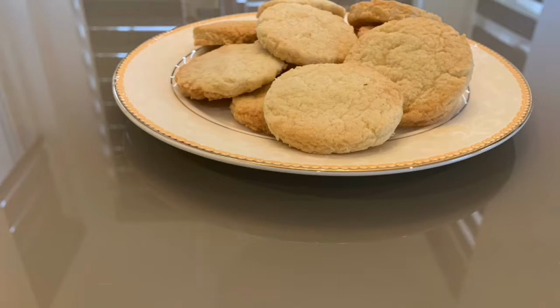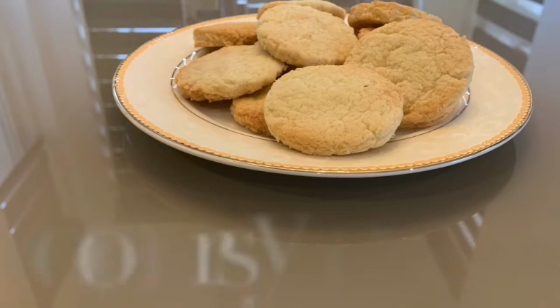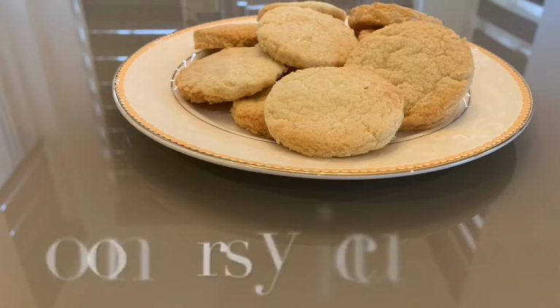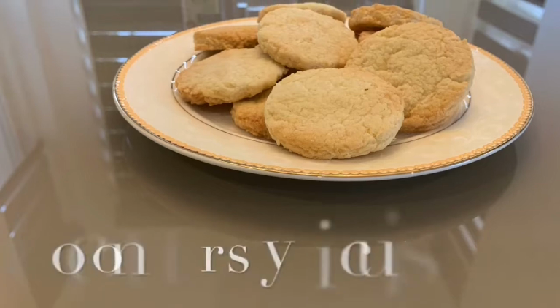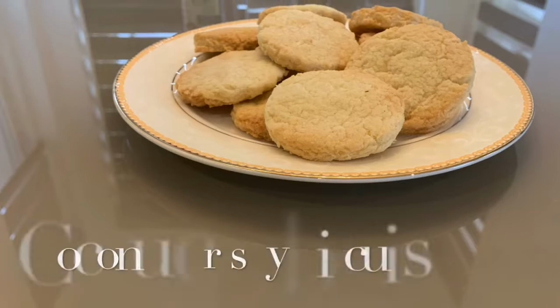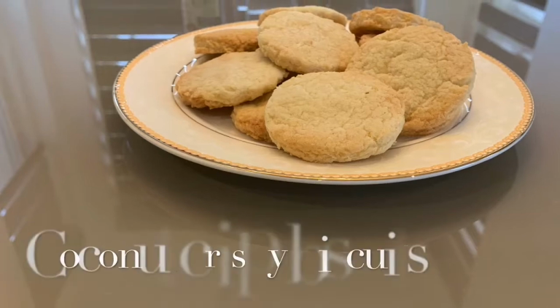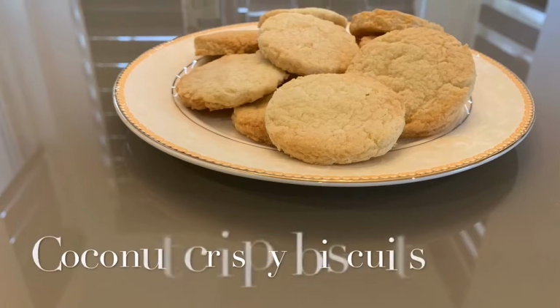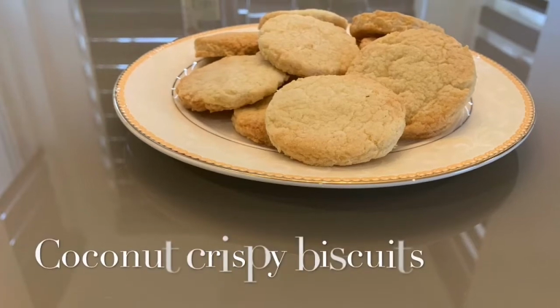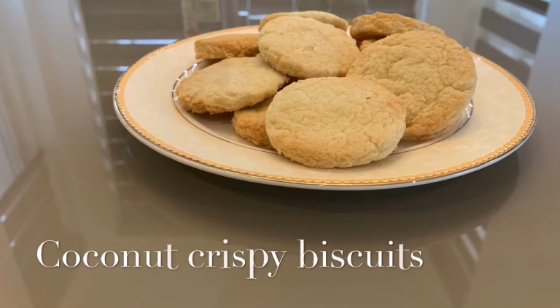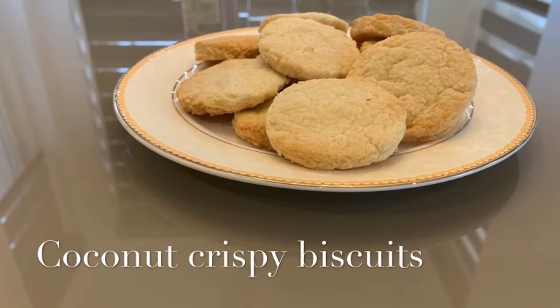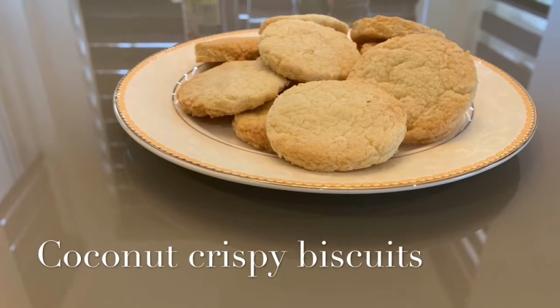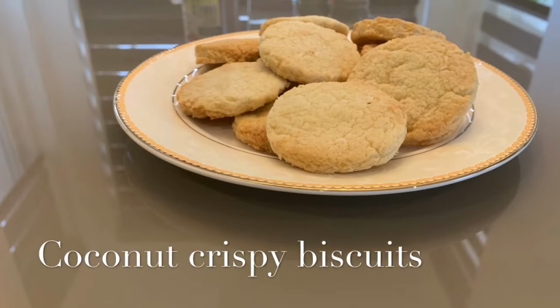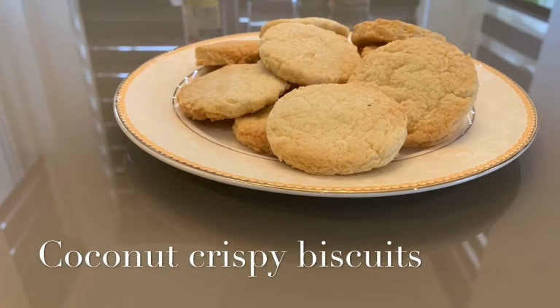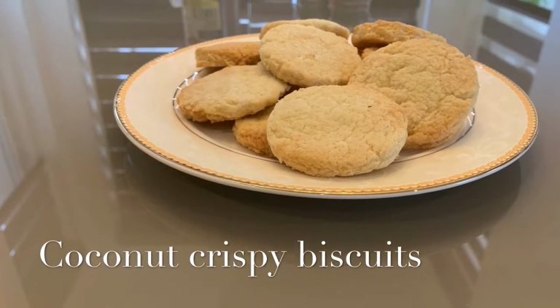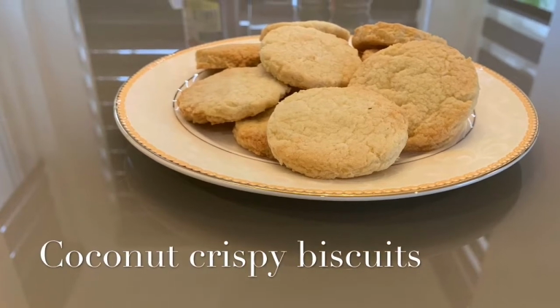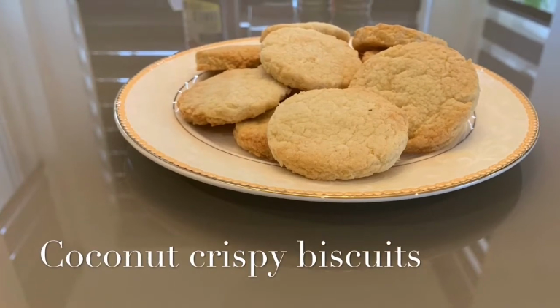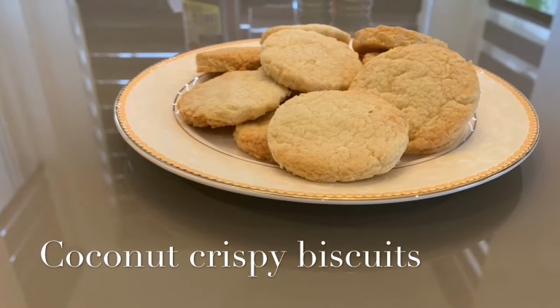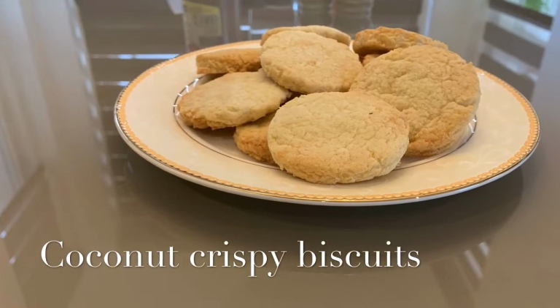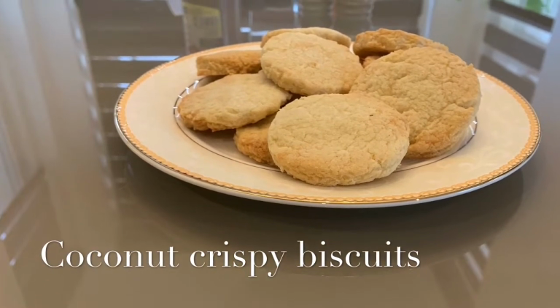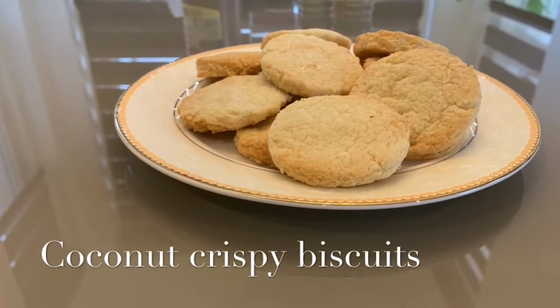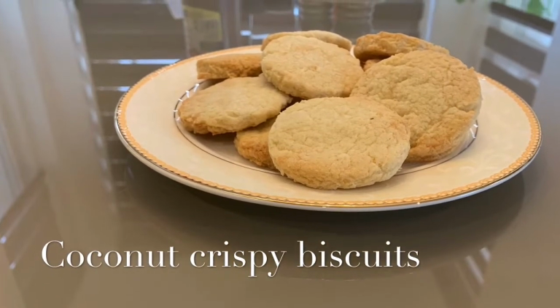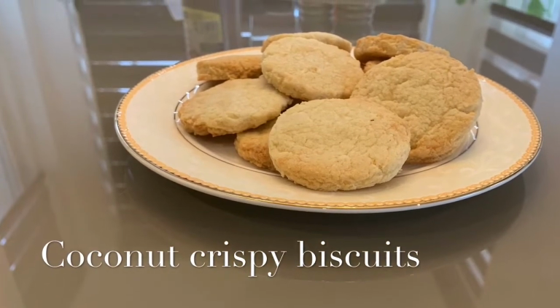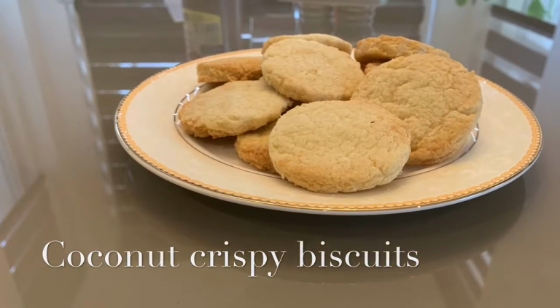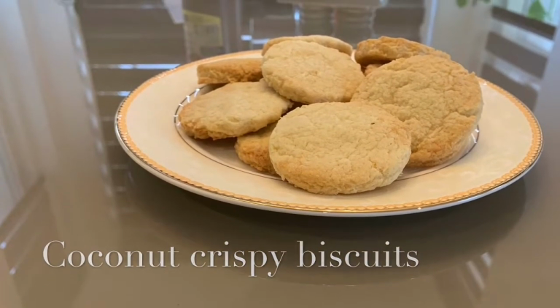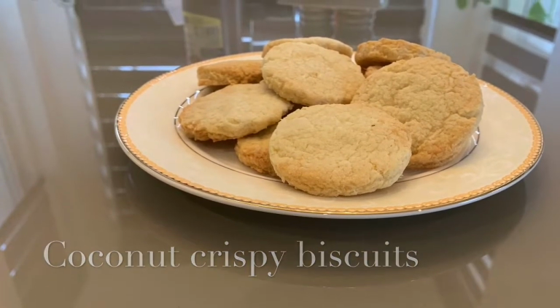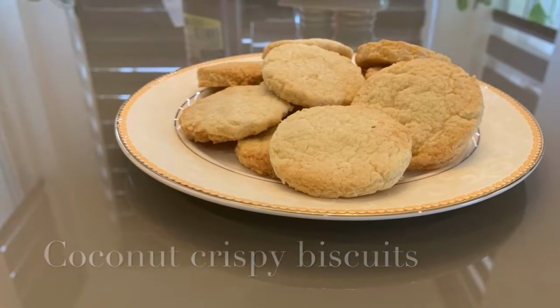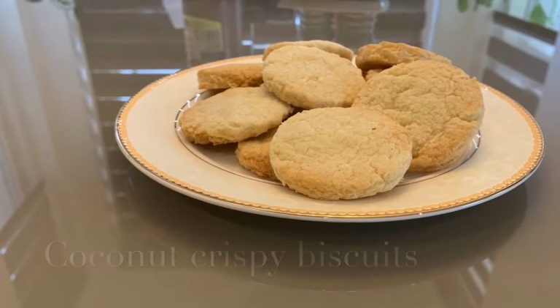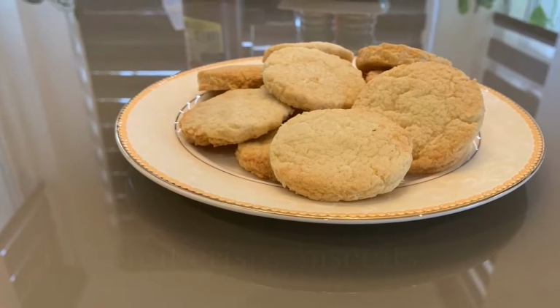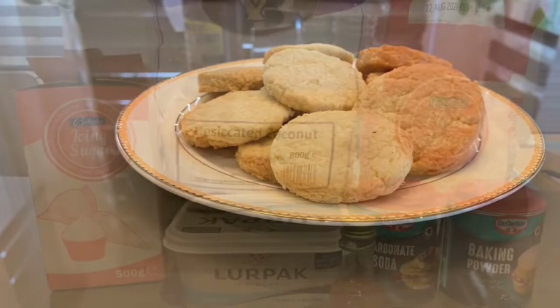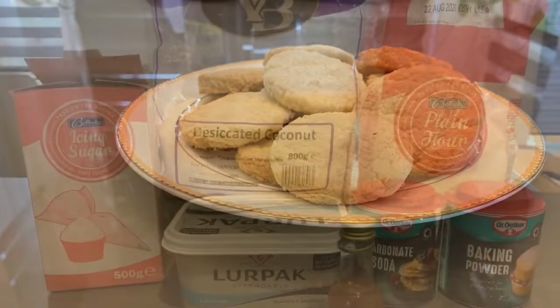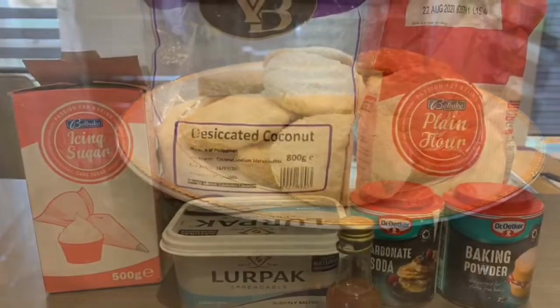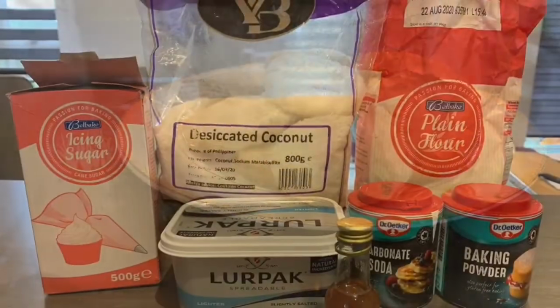Hello, assalamu alaikum, welcome back to my channel. Today I want to show you how to make simple coconut biscuits.